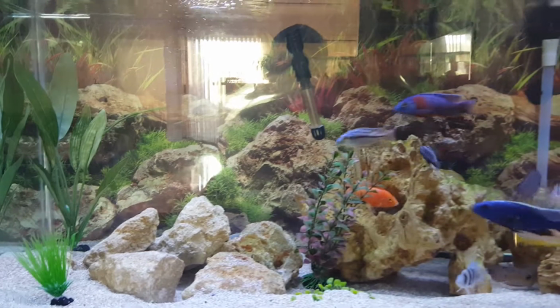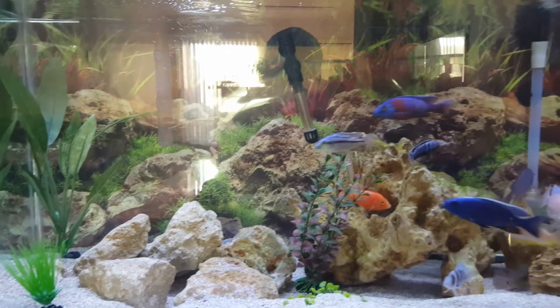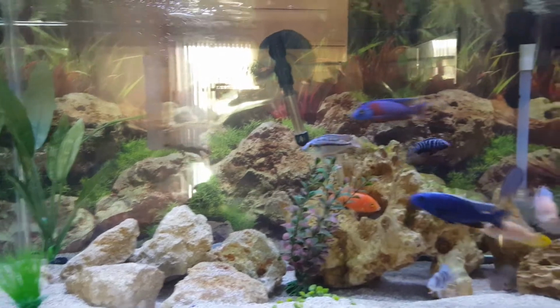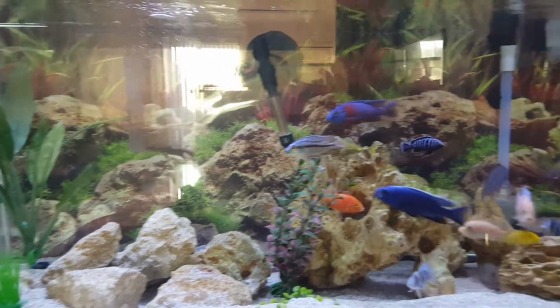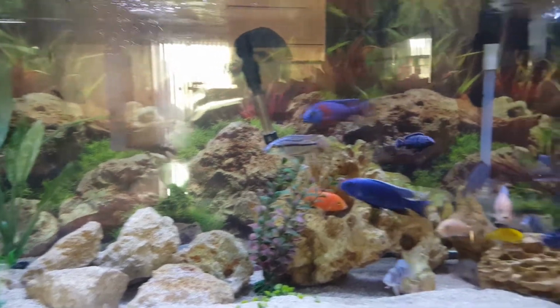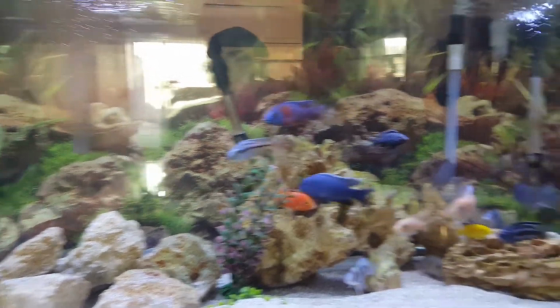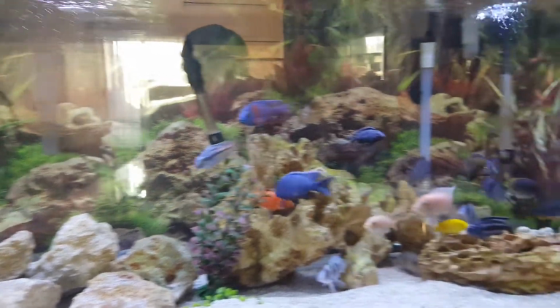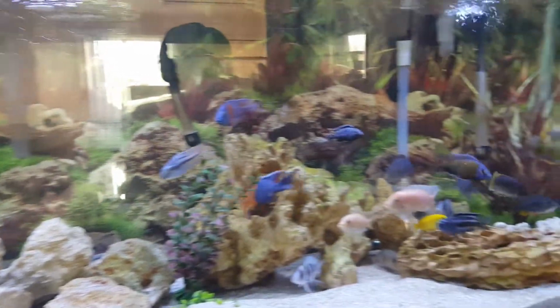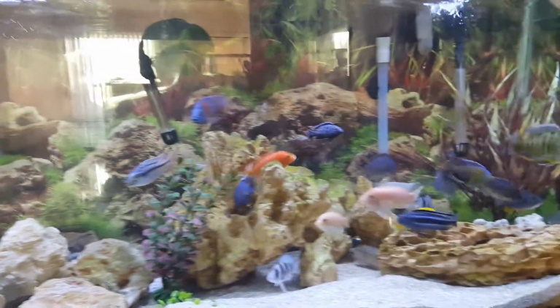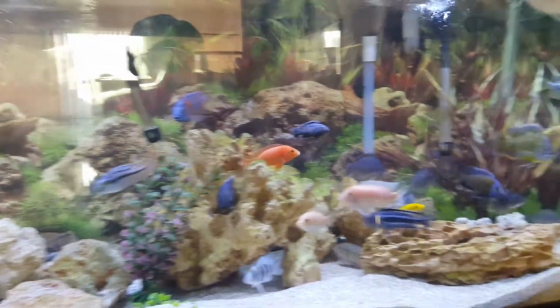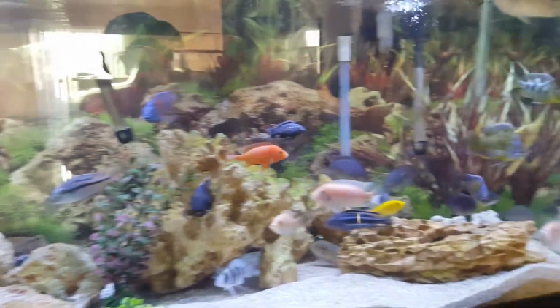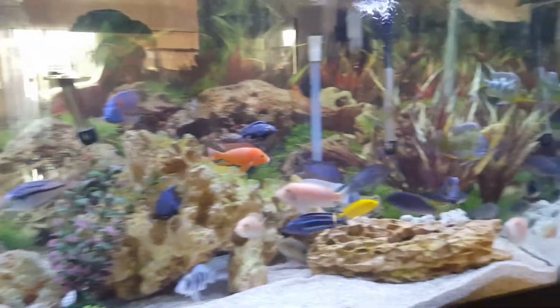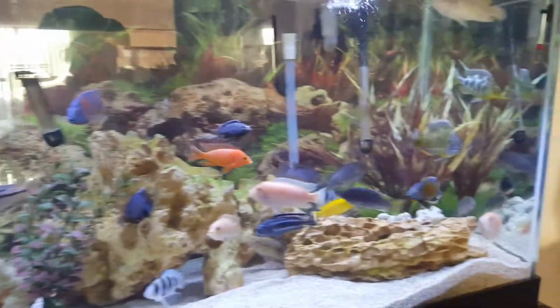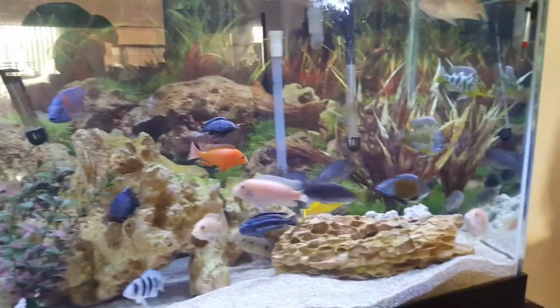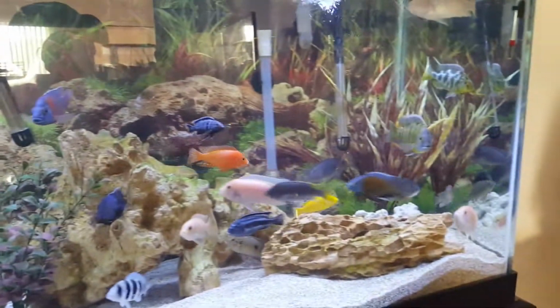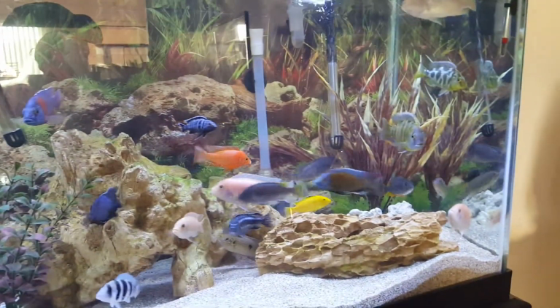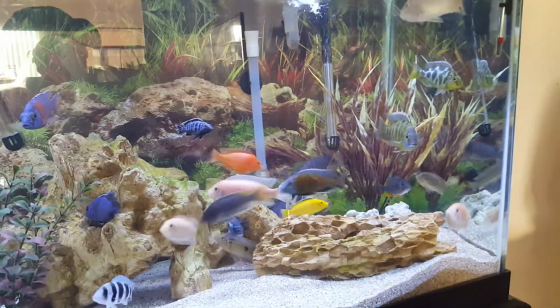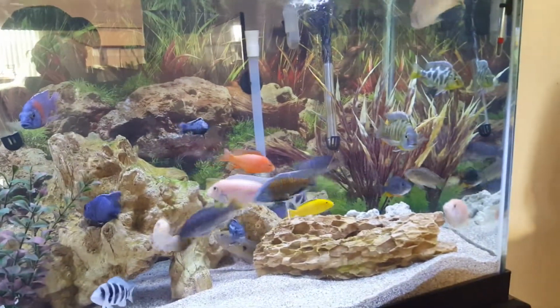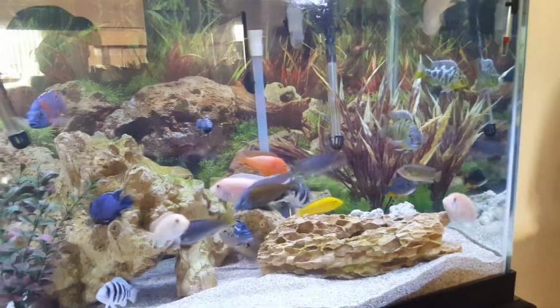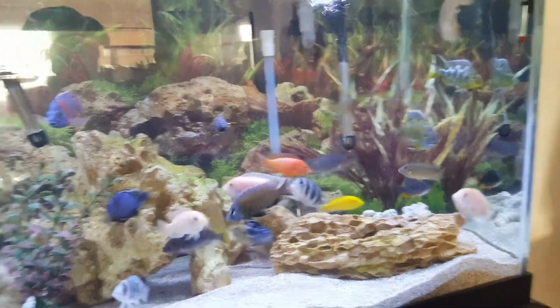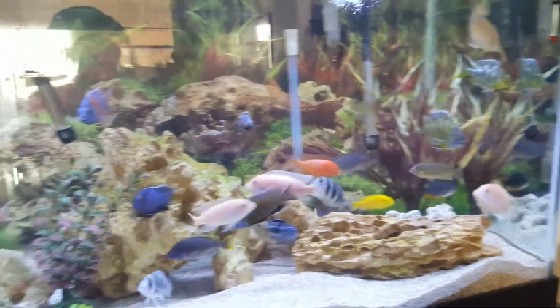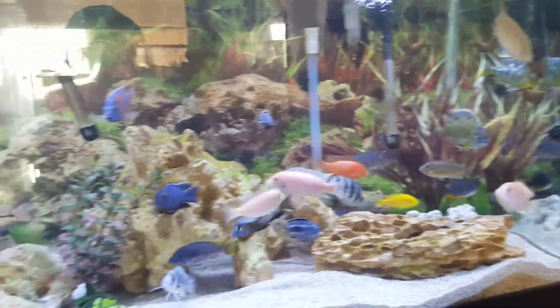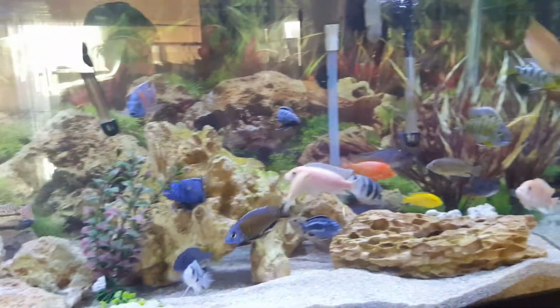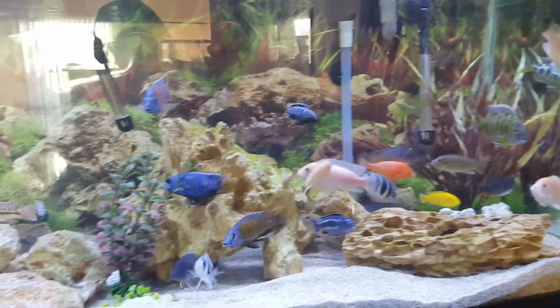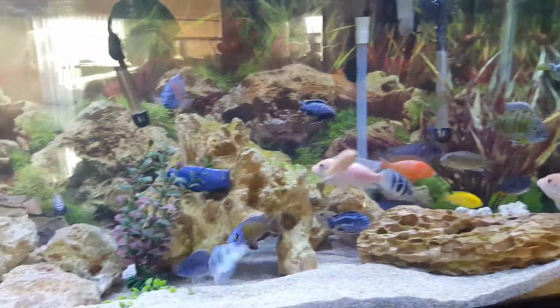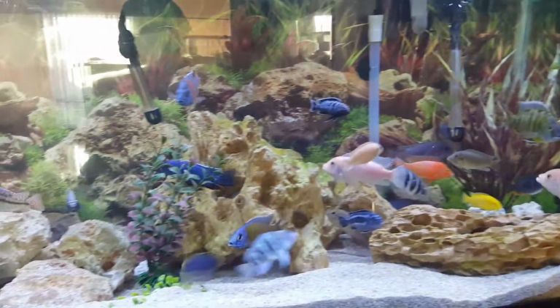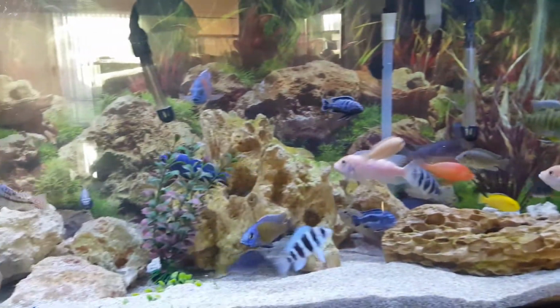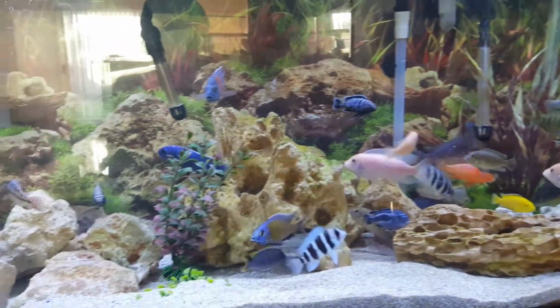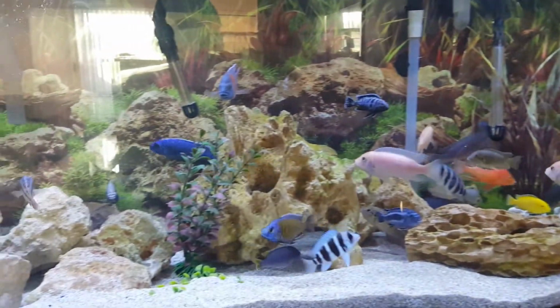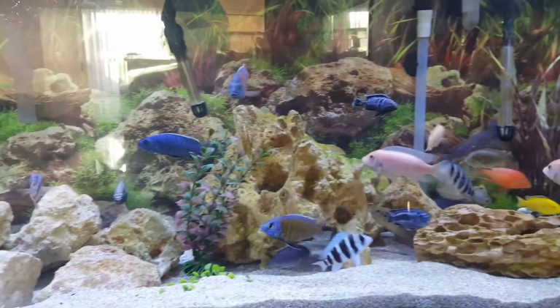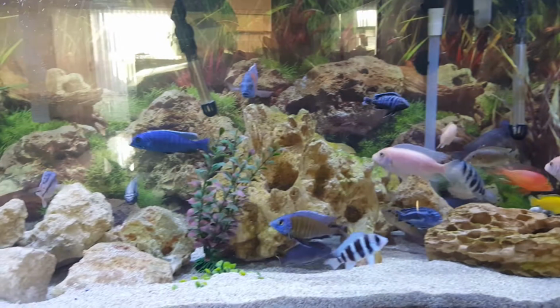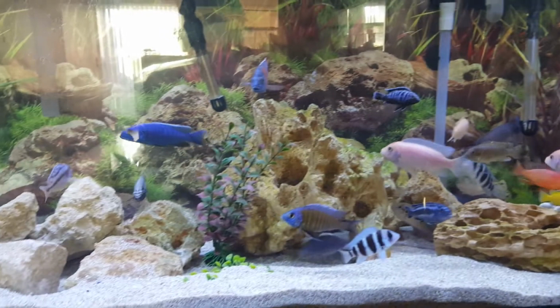But yeah, so this is basically my tank. Everything's looking pretty good. All right.